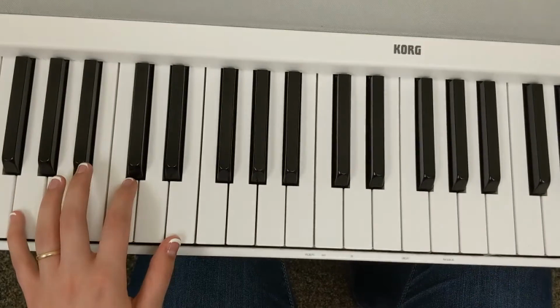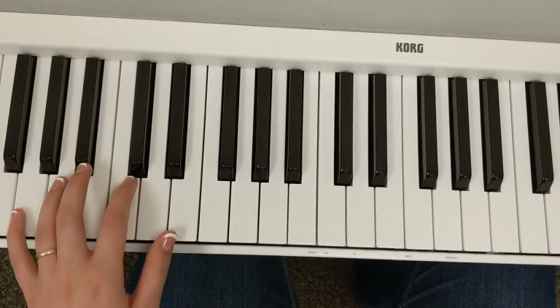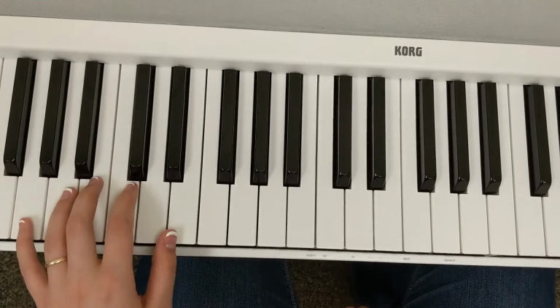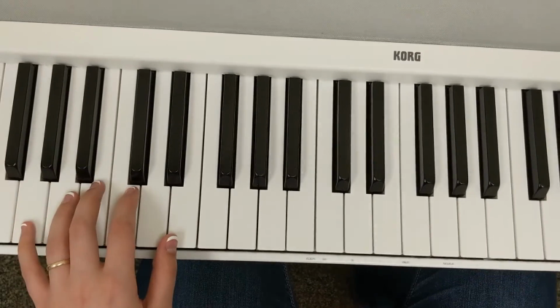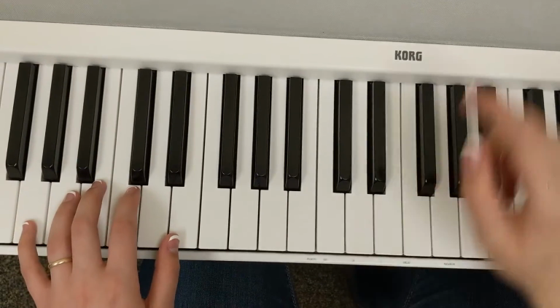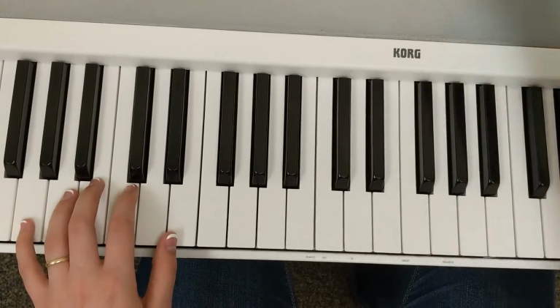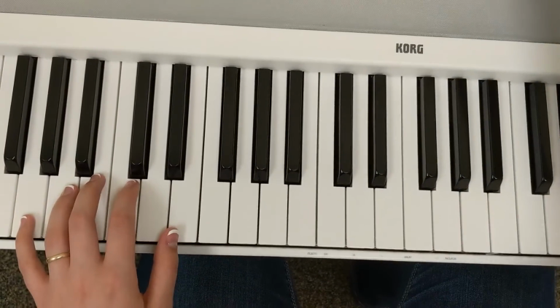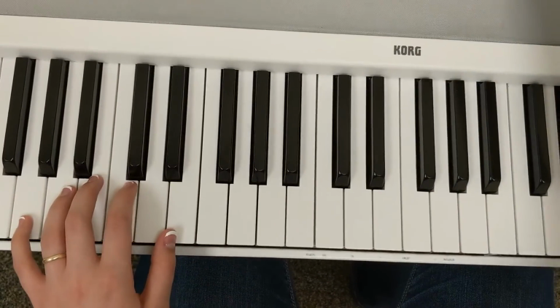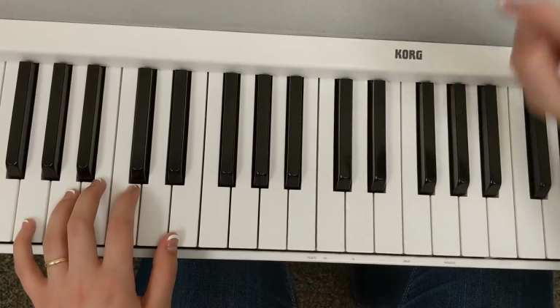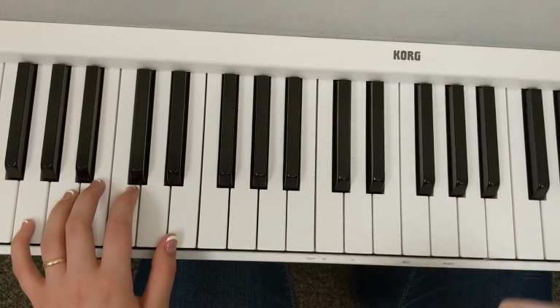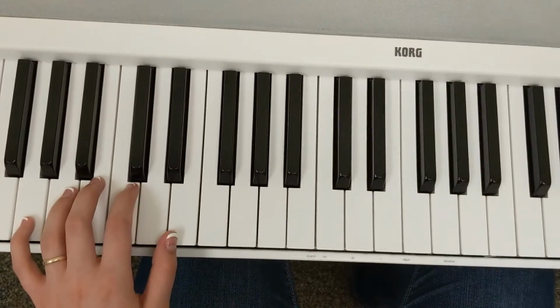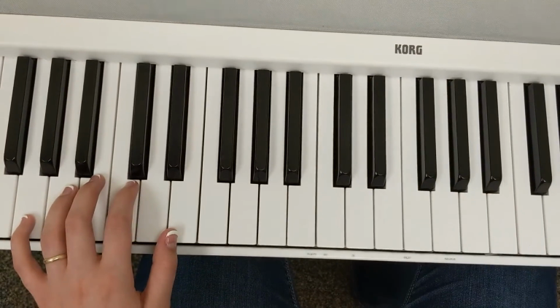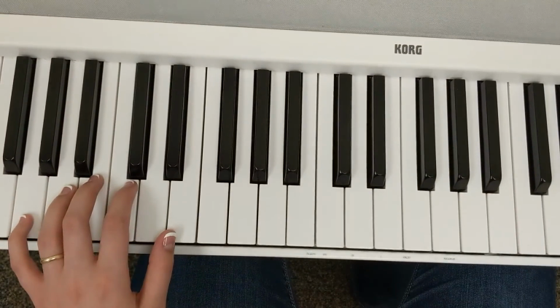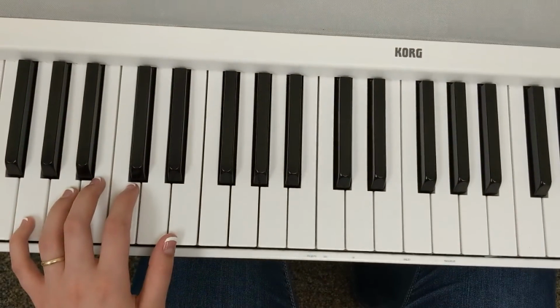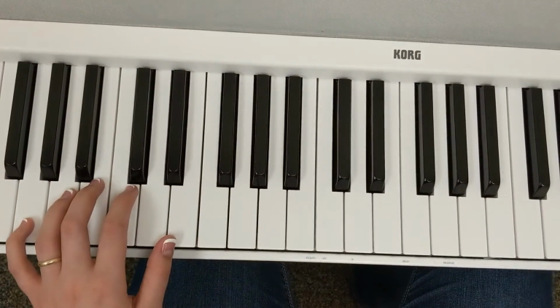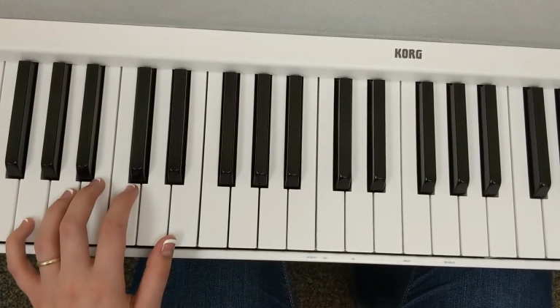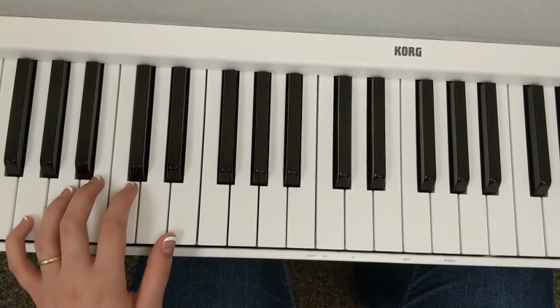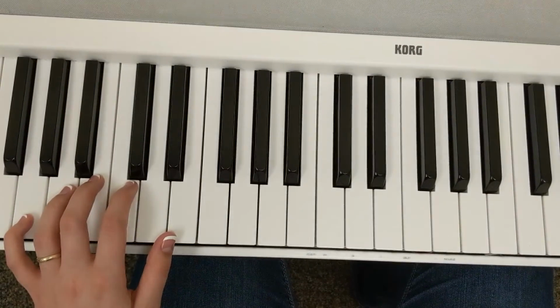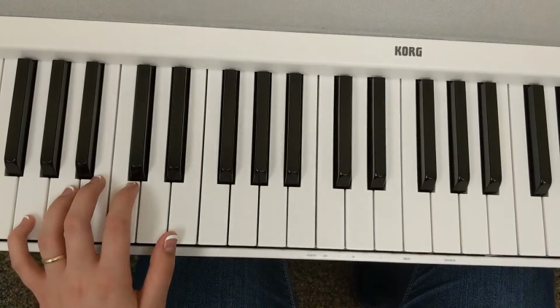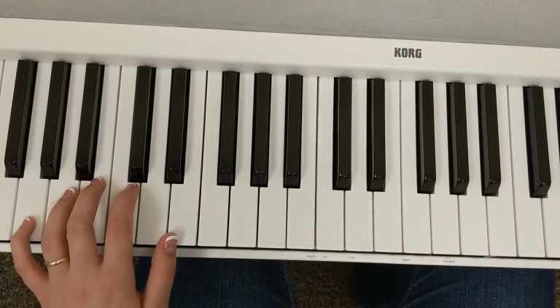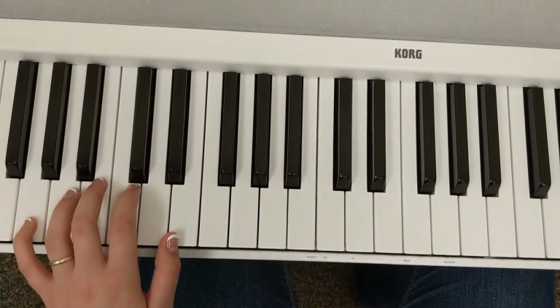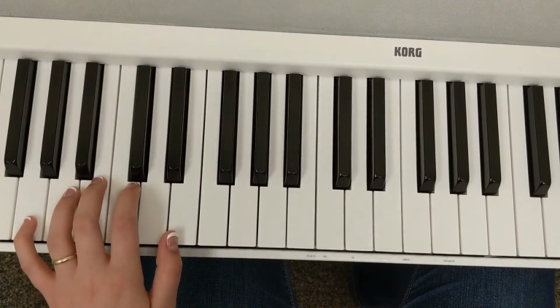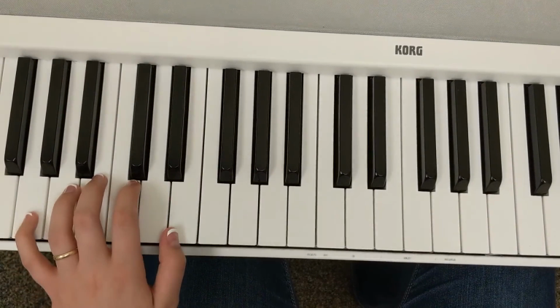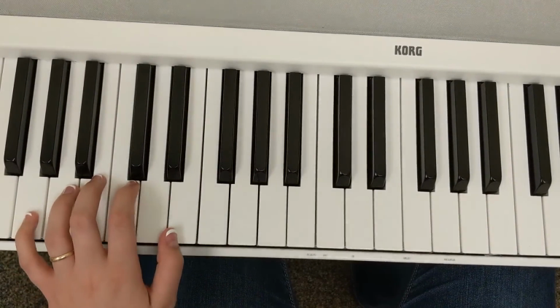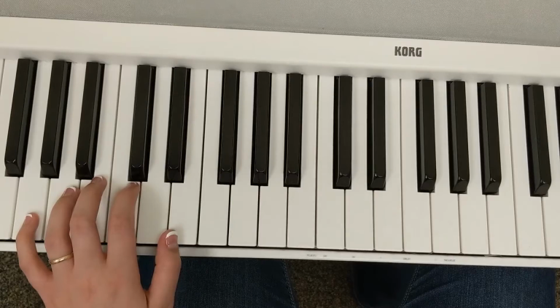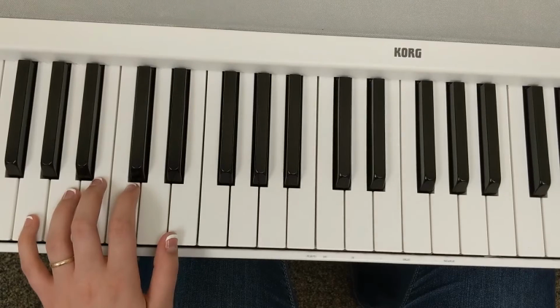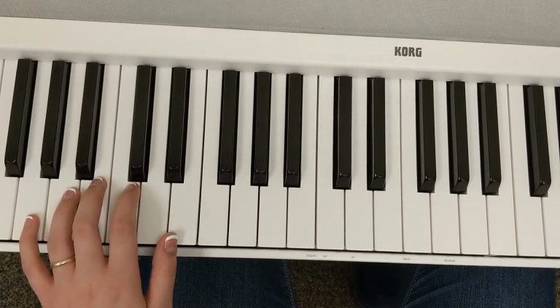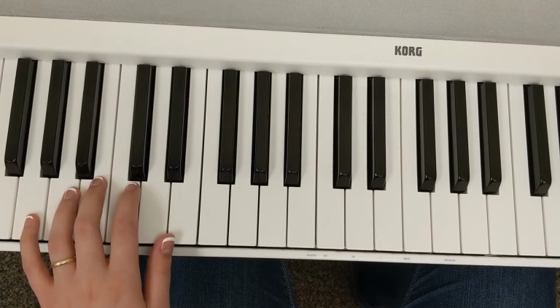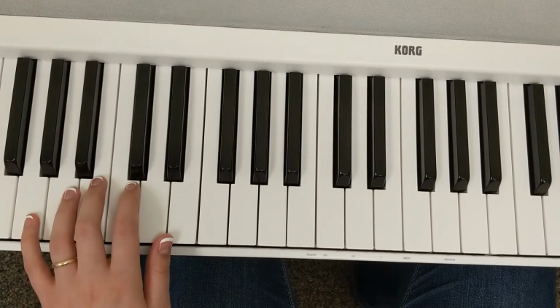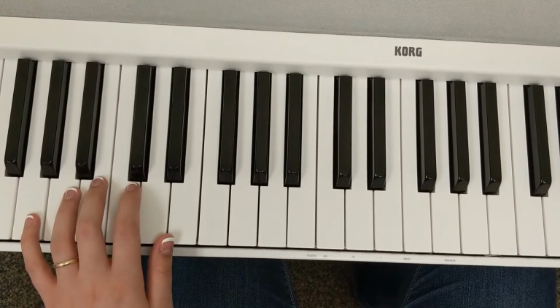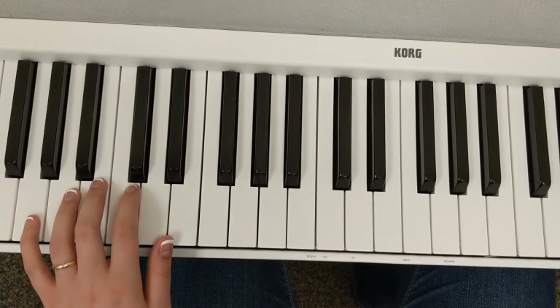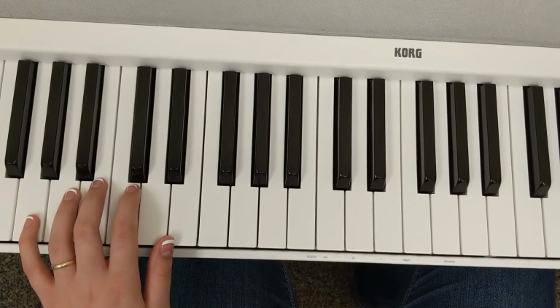Welcome to the hint video for piece number four in your surprise sight reading. Let's start by taking a look at the left hand.